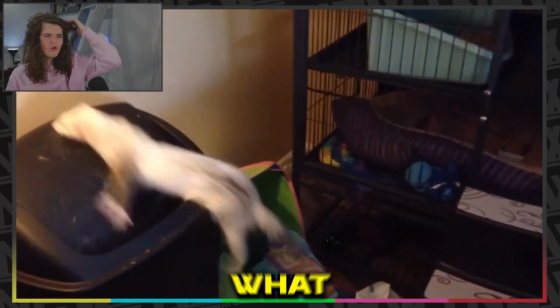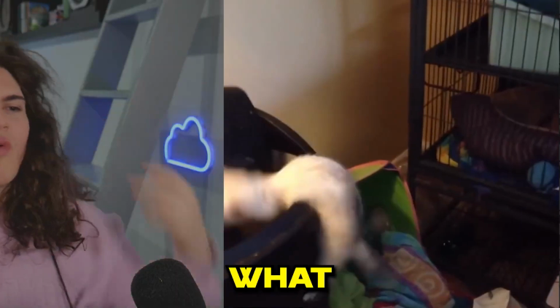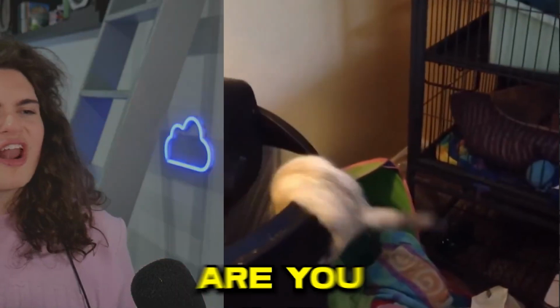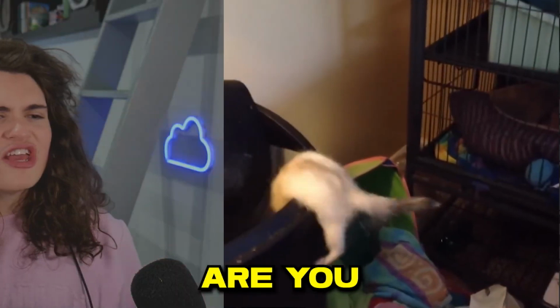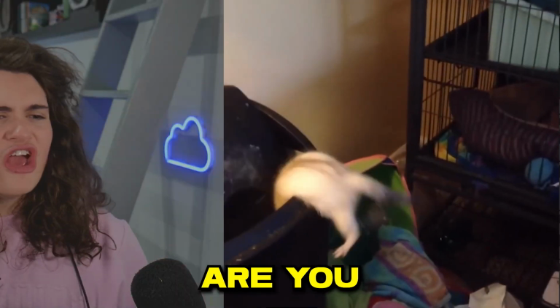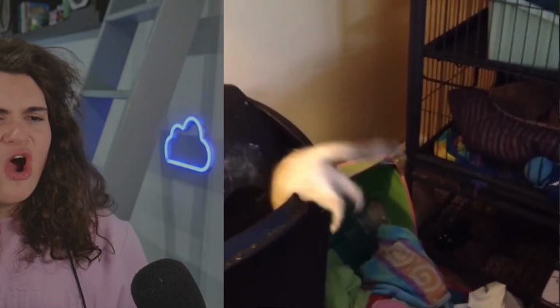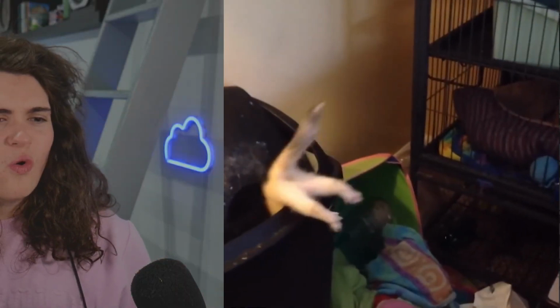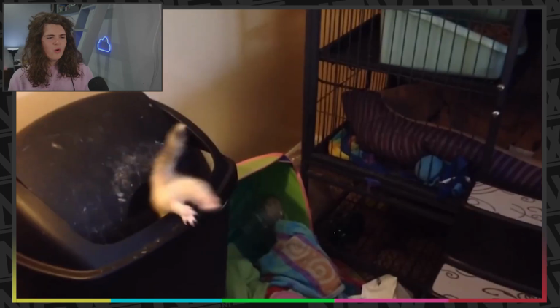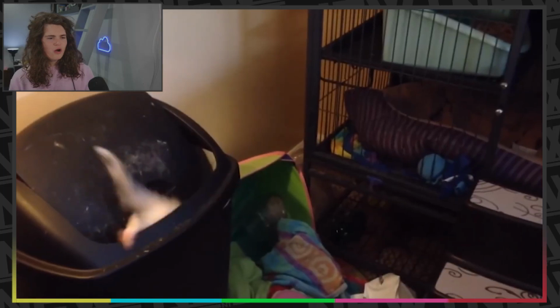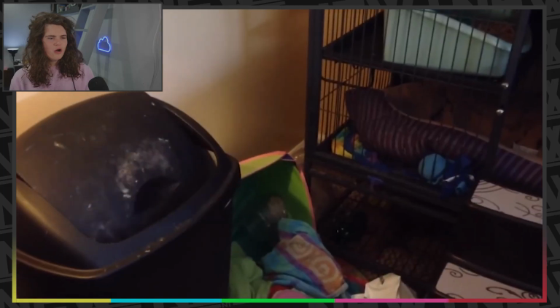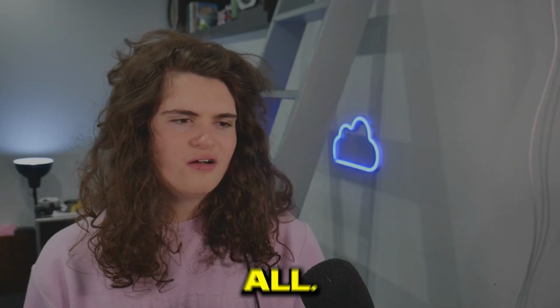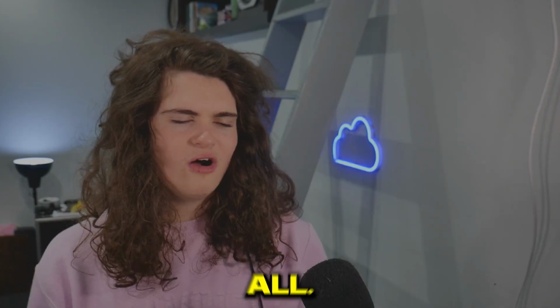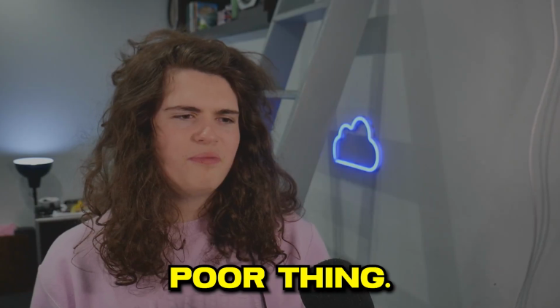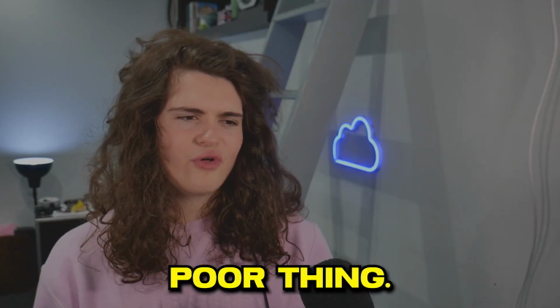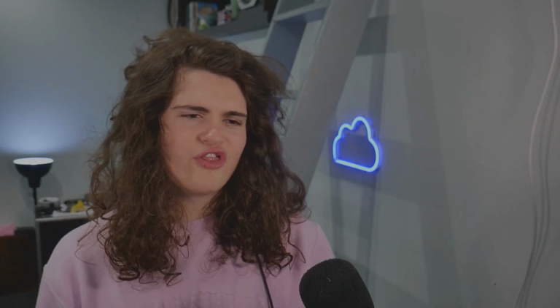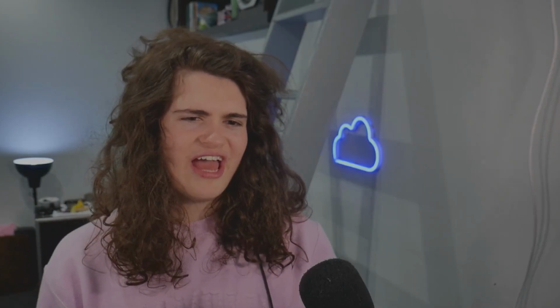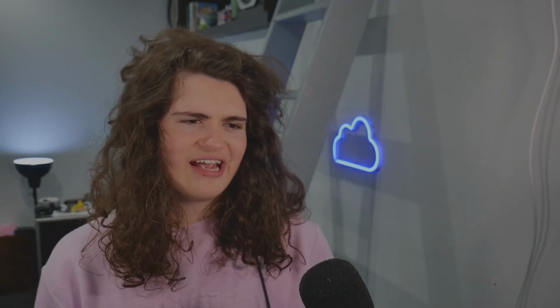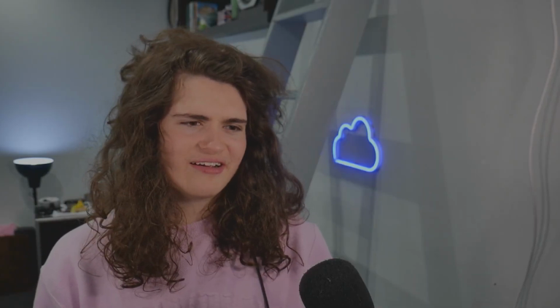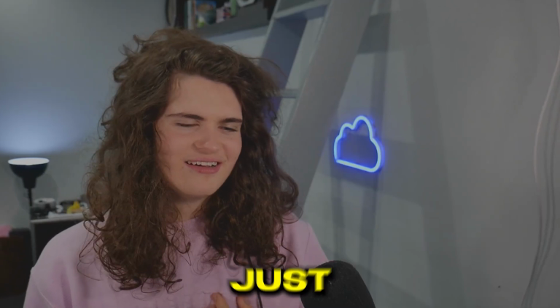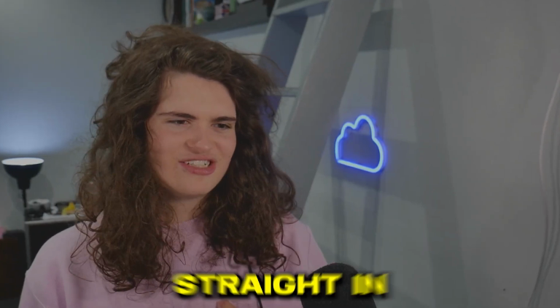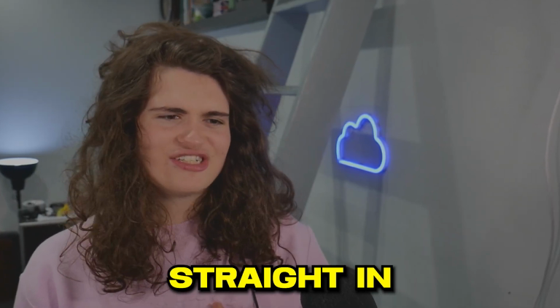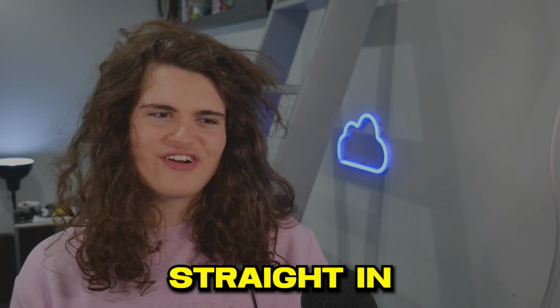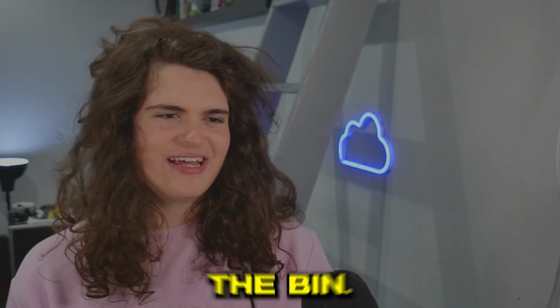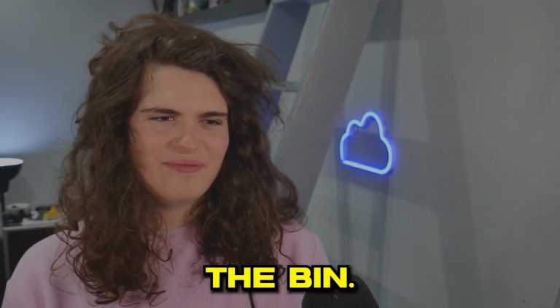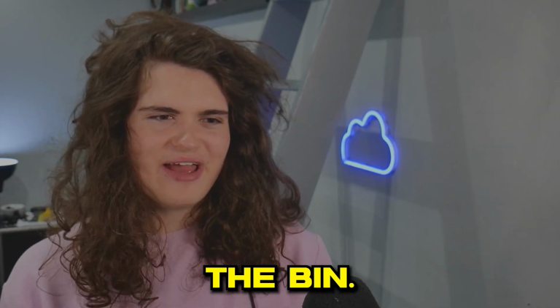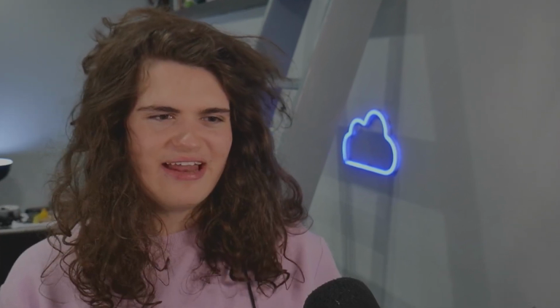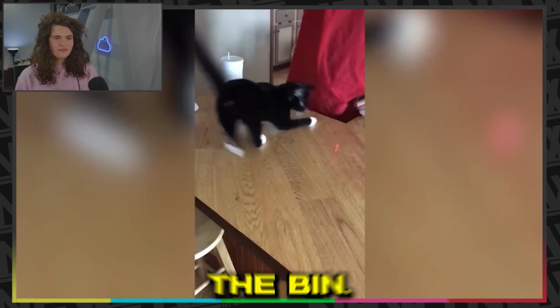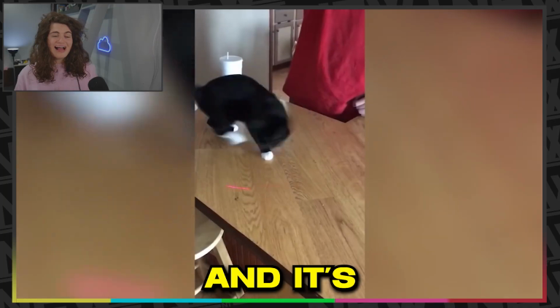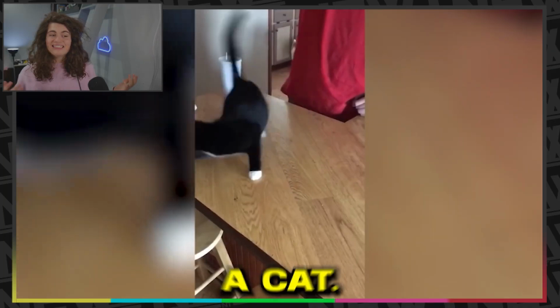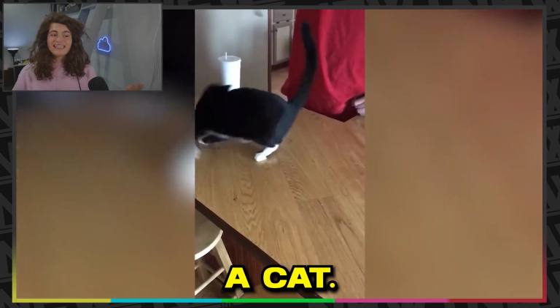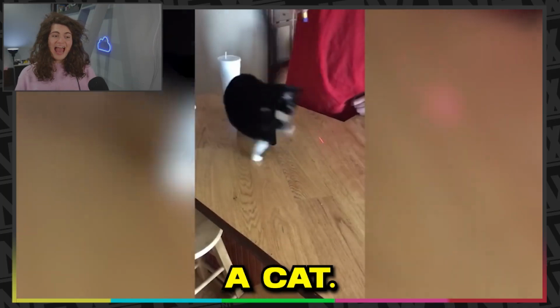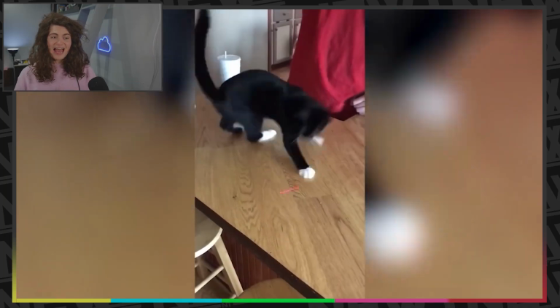What are you? Oh, poor thing. Just straight in the bin — and it's a cat.